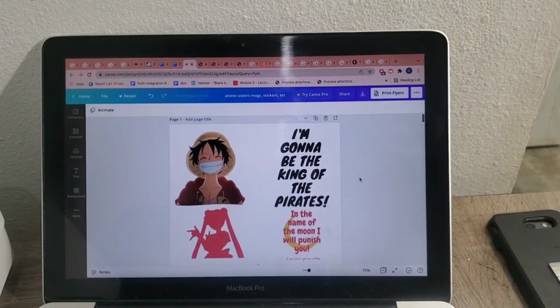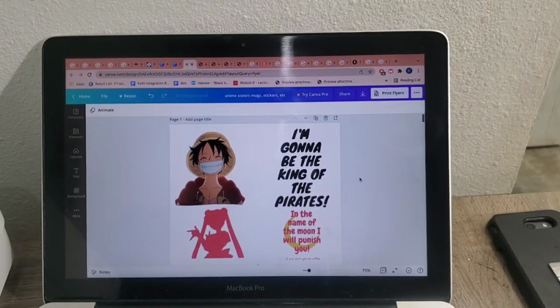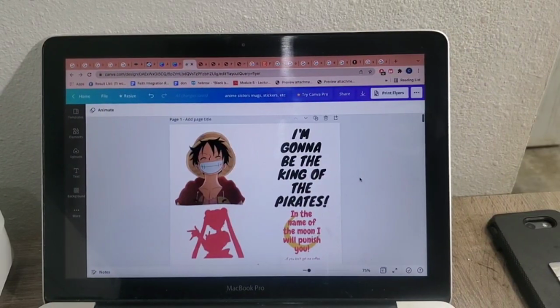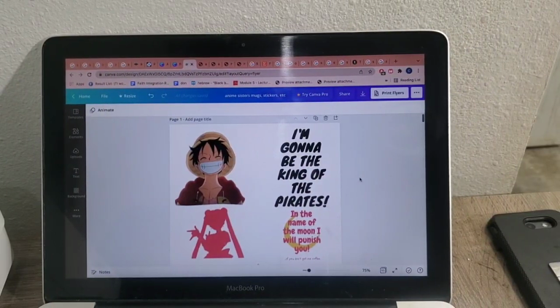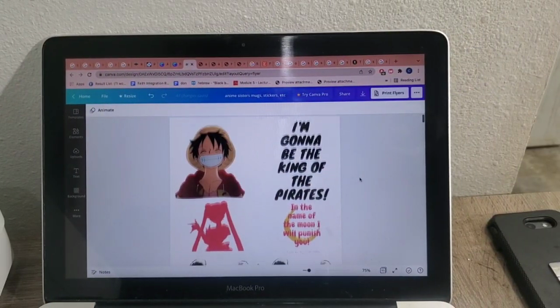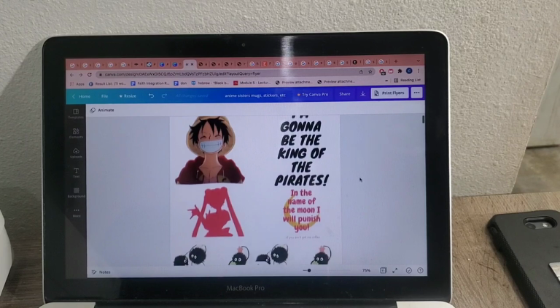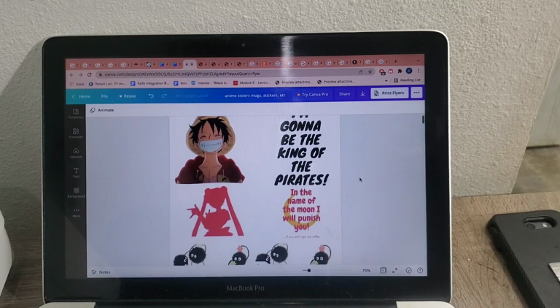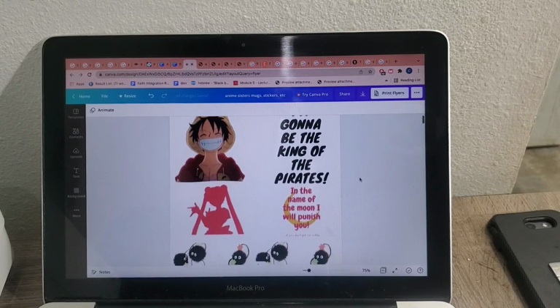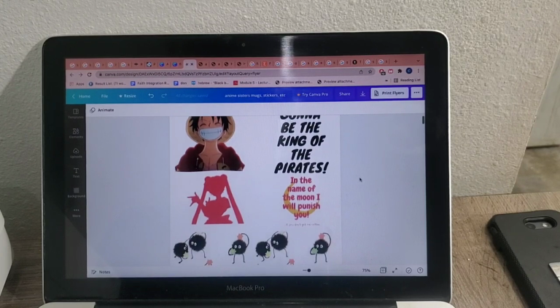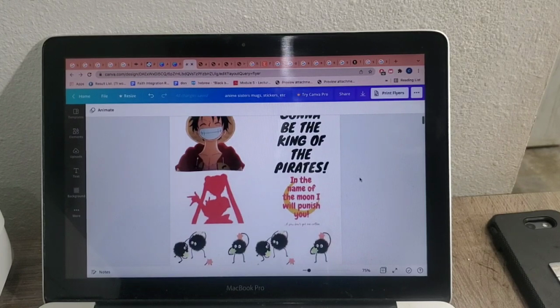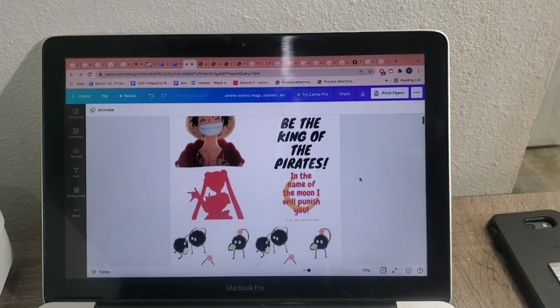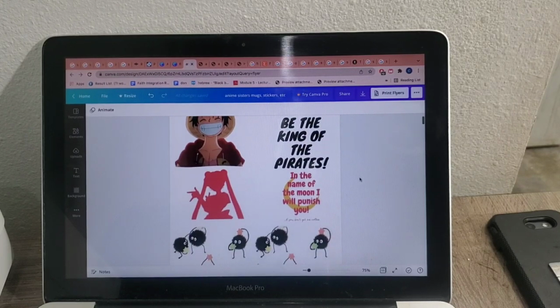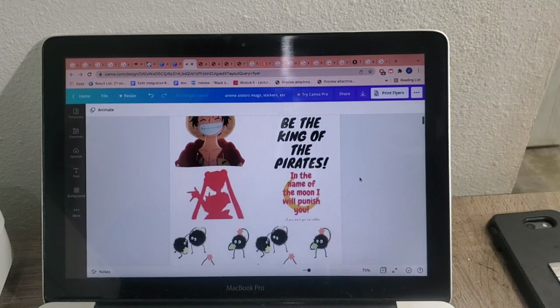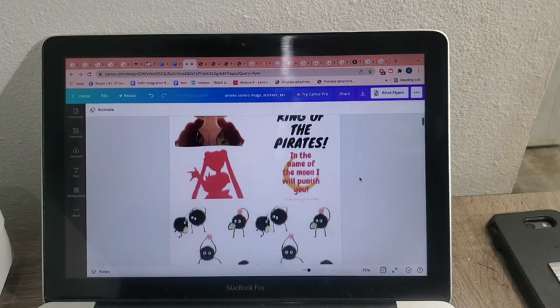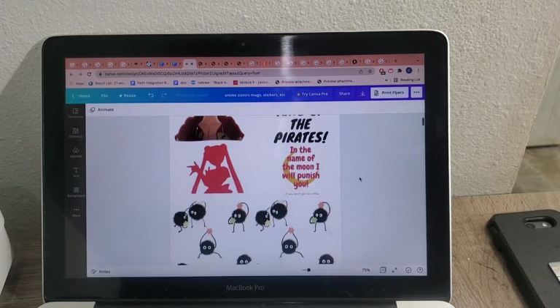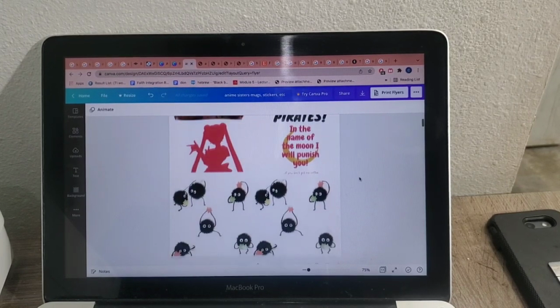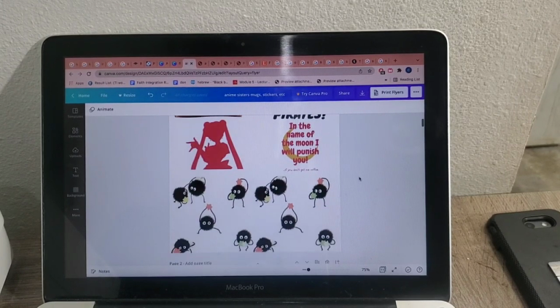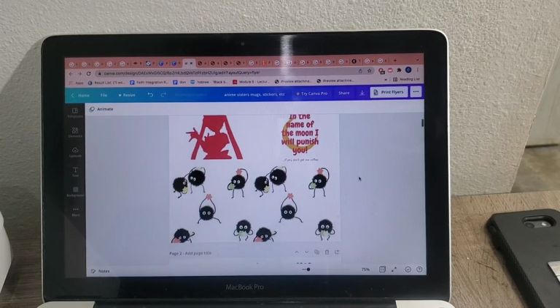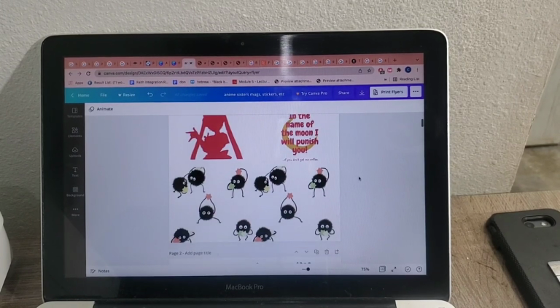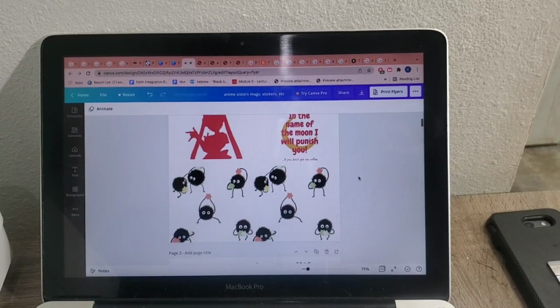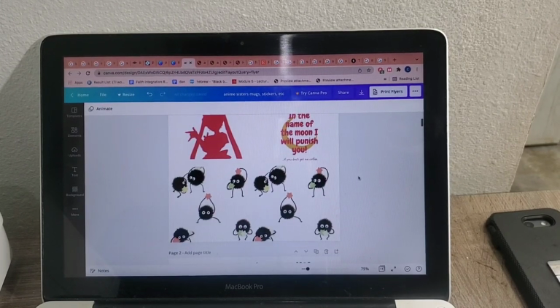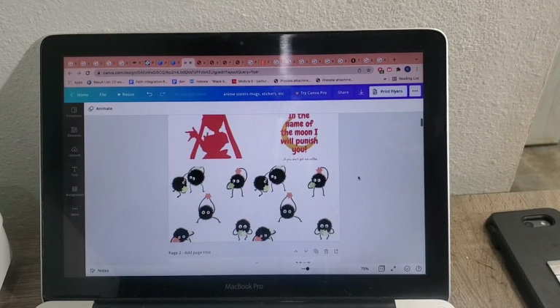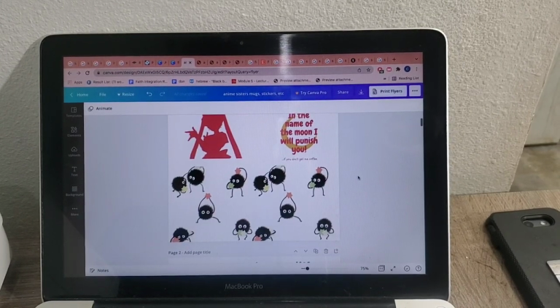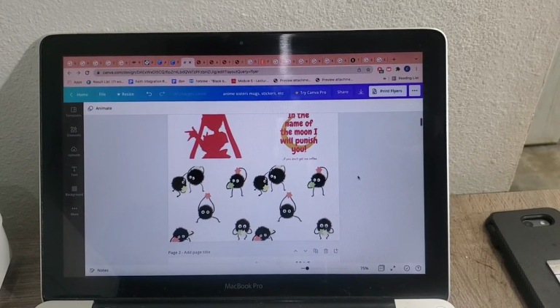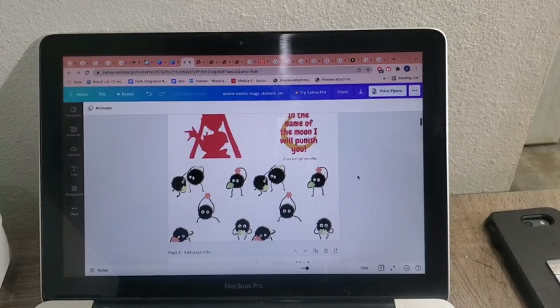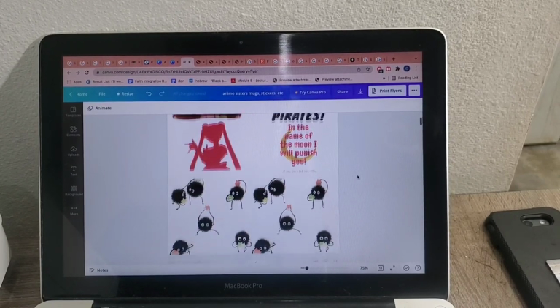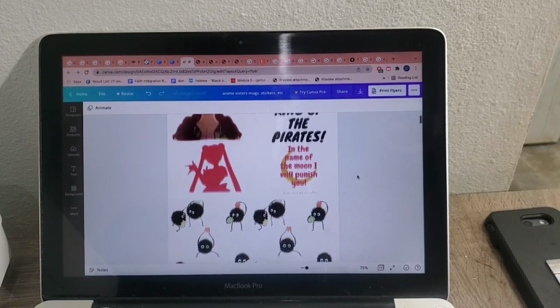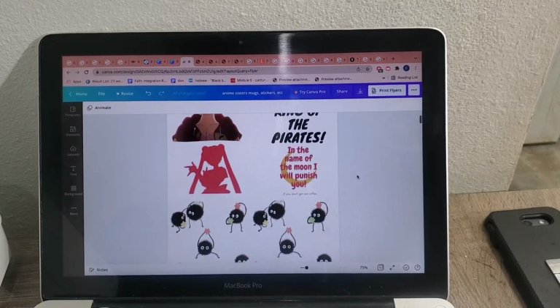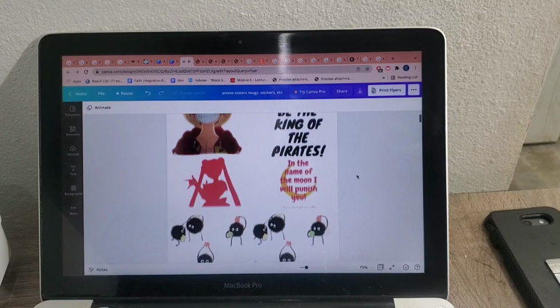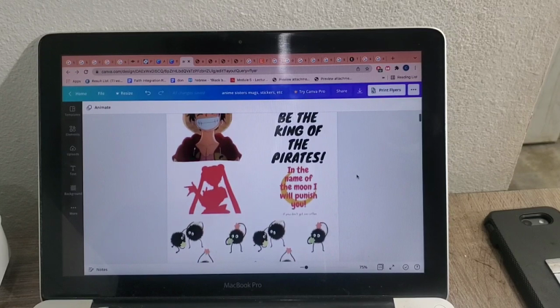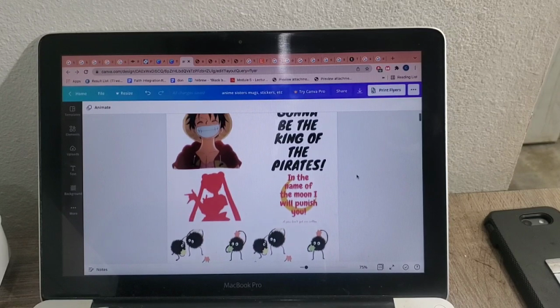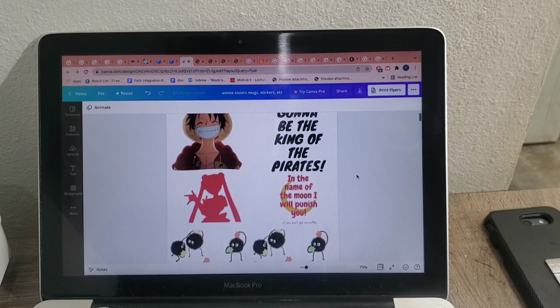So these are what we came up with. My favorite one says: "In the name of the moon, I repunish you if you don't get me my coffee."